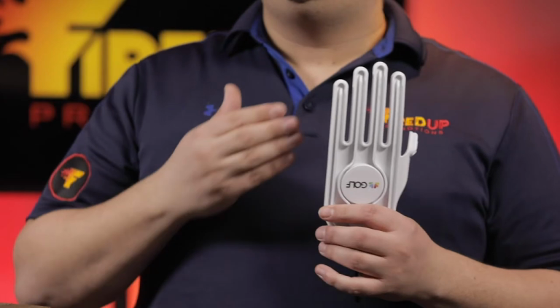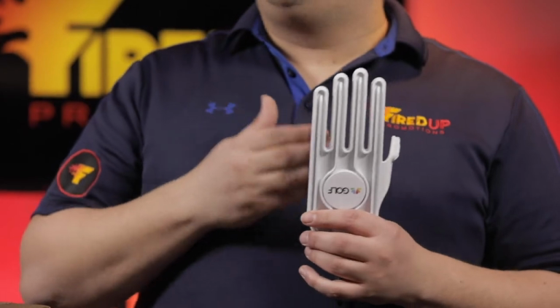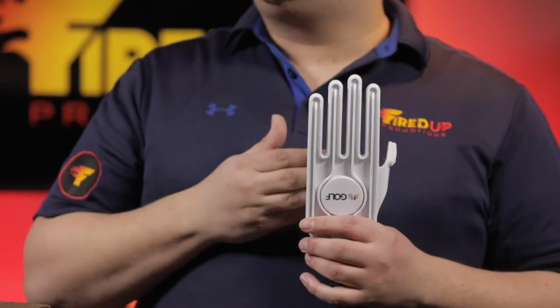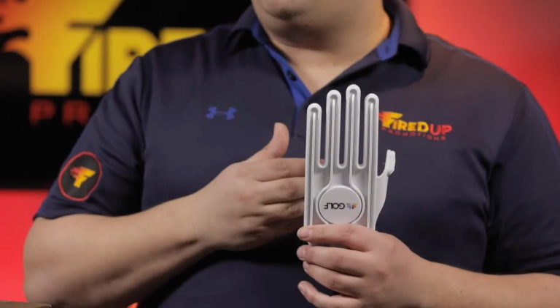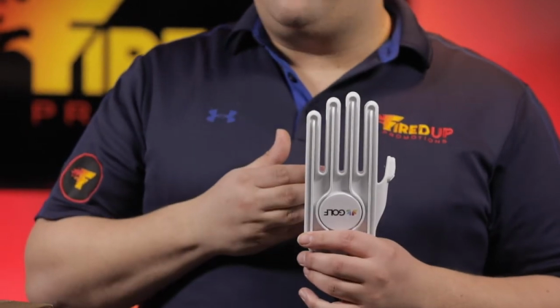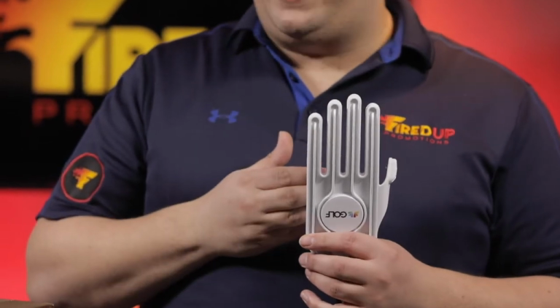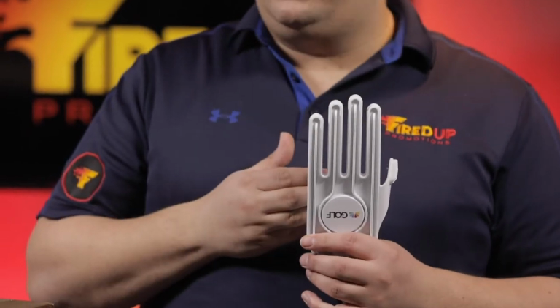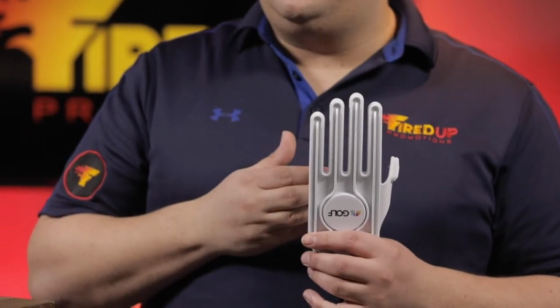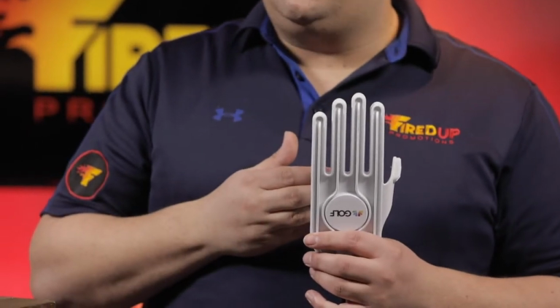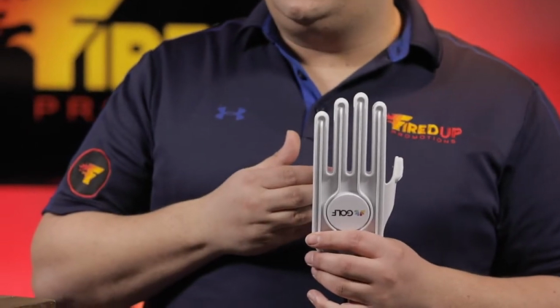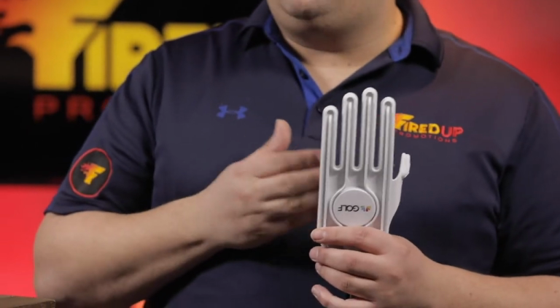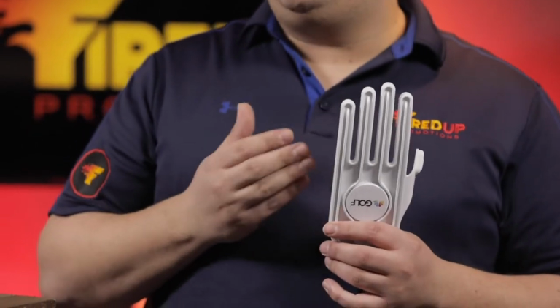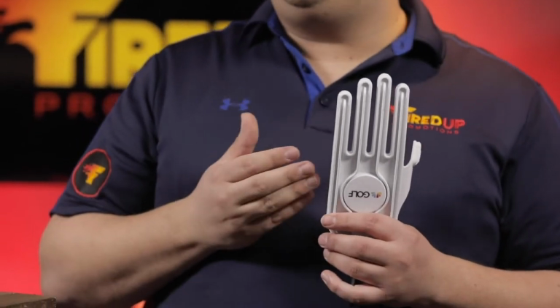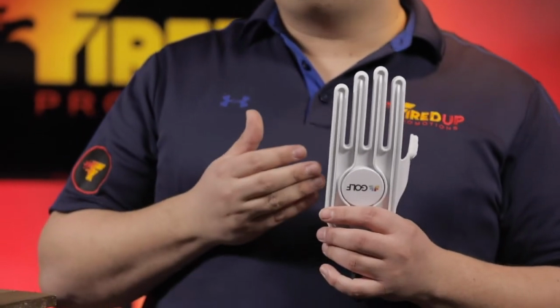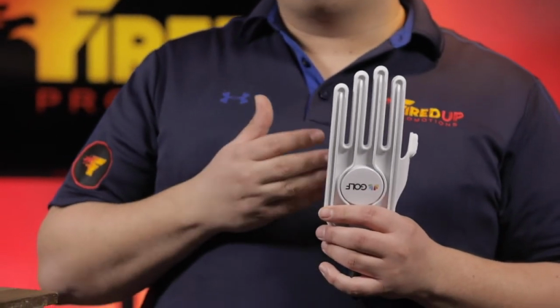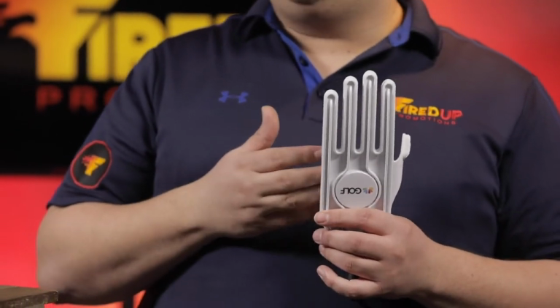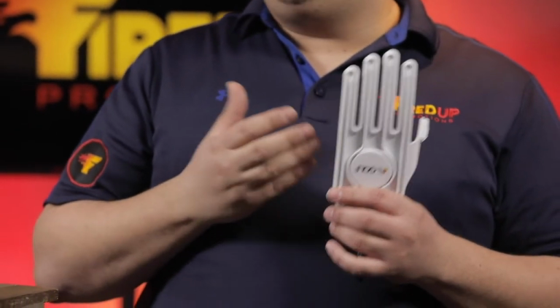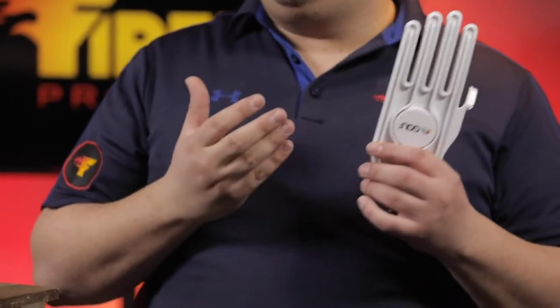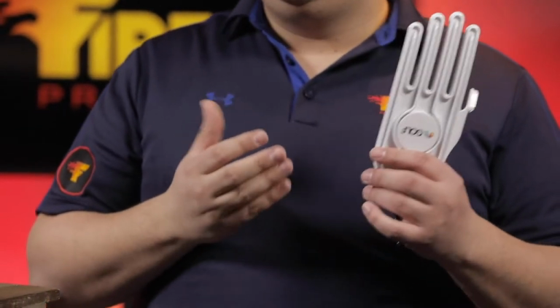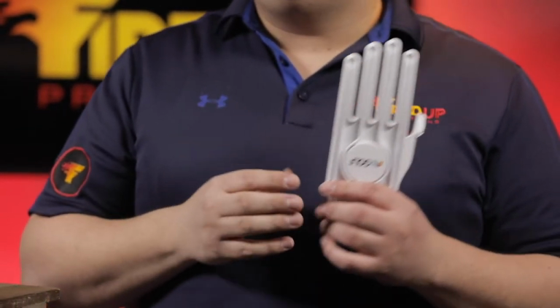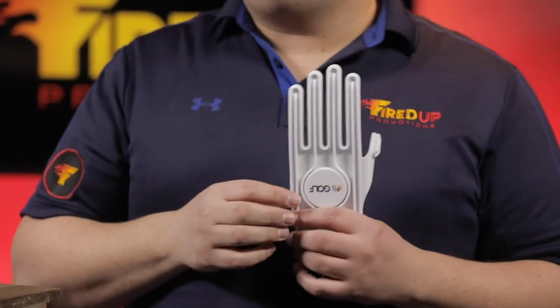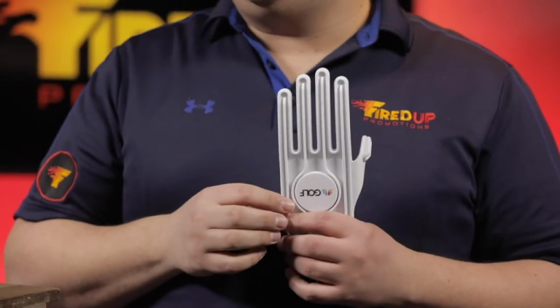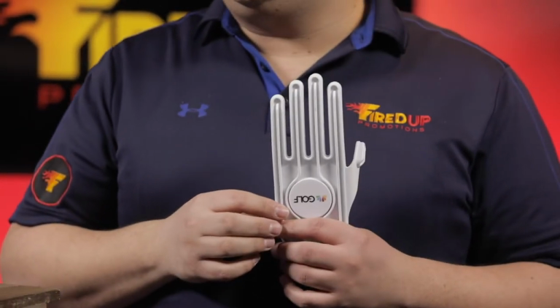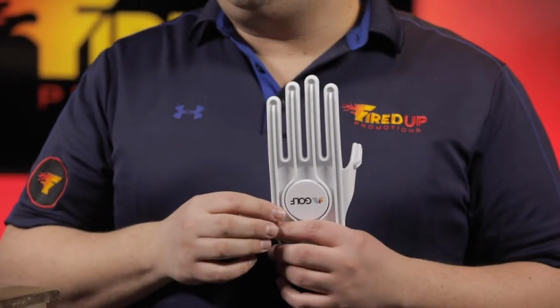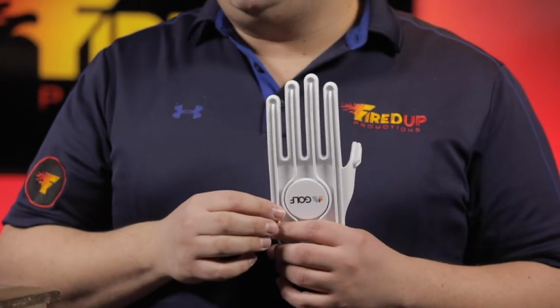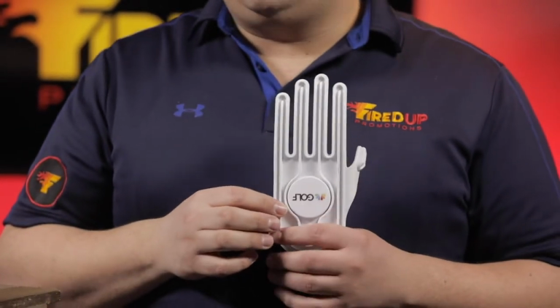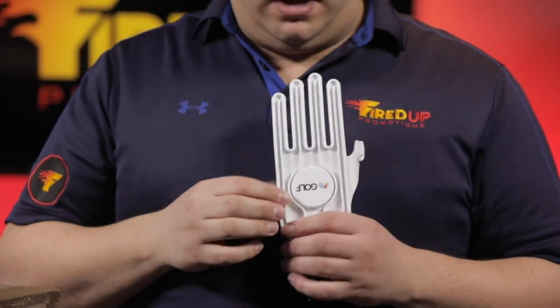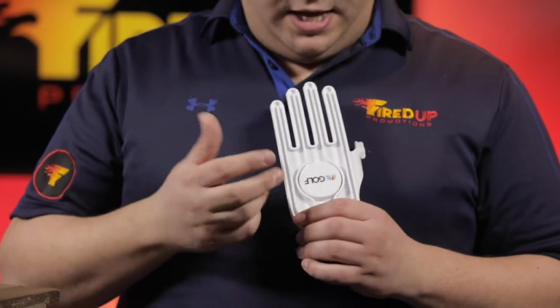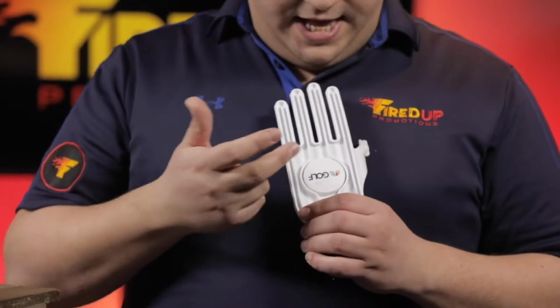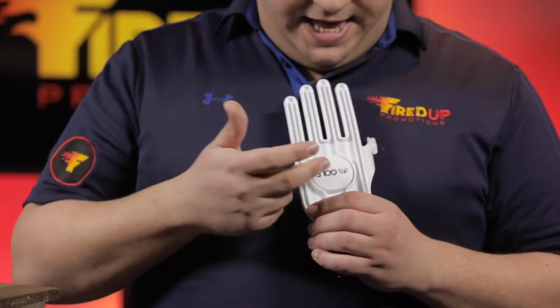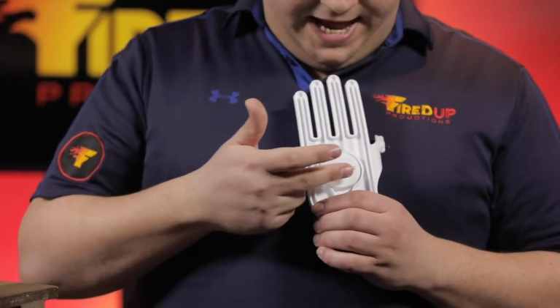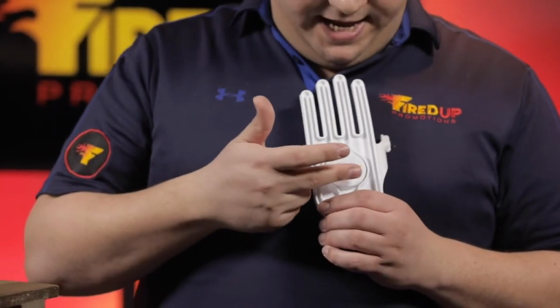It works great for batting gloves as well, so if you play baseball or softball, it's fantastic for that too.